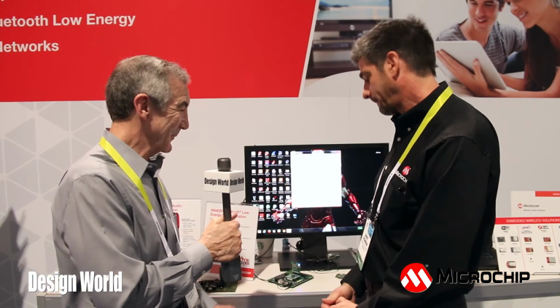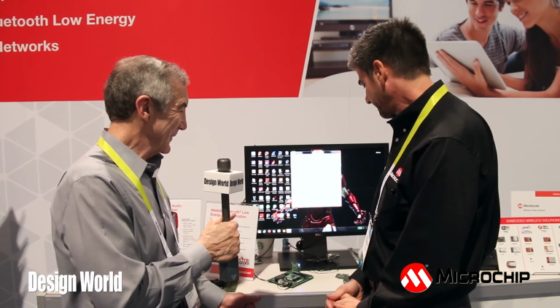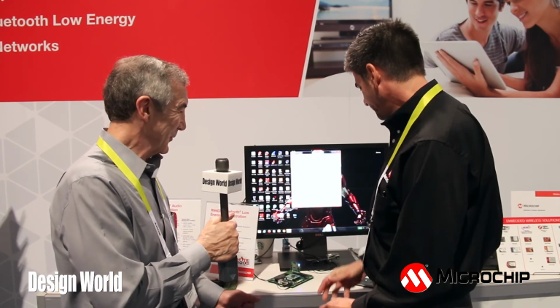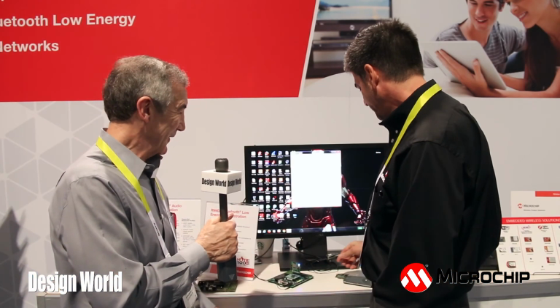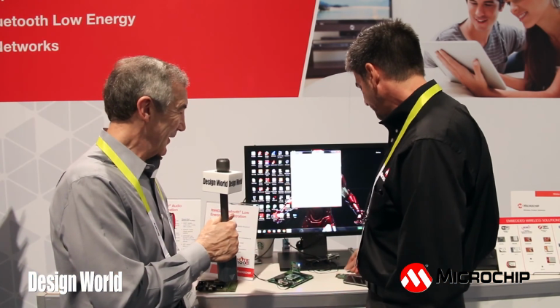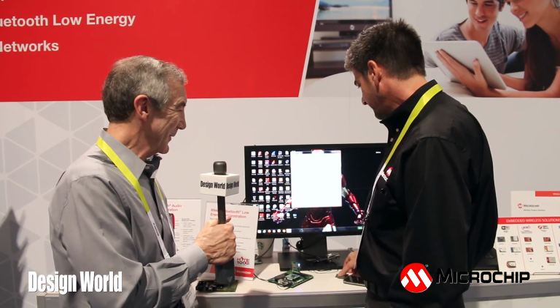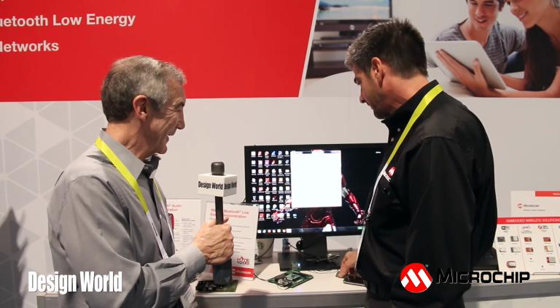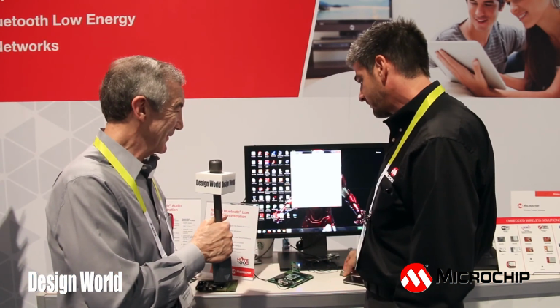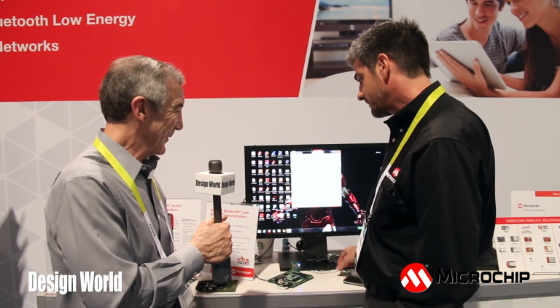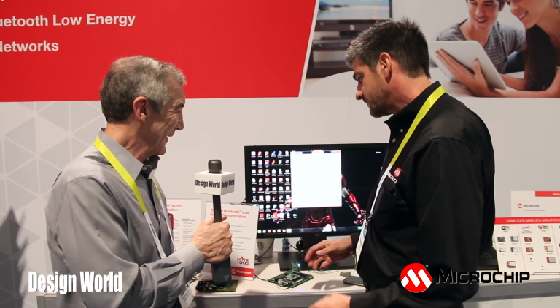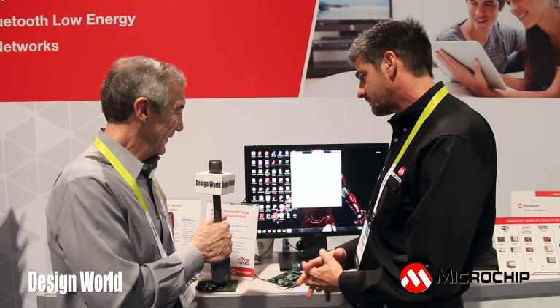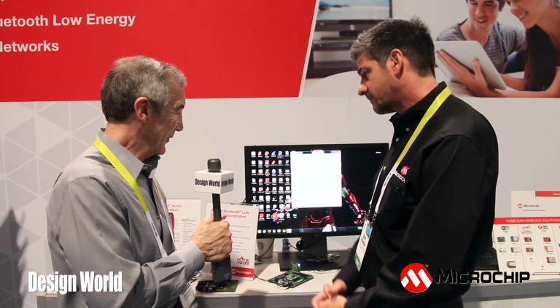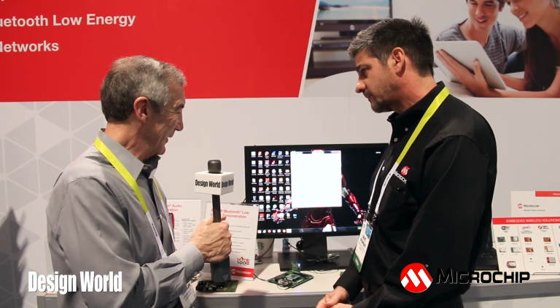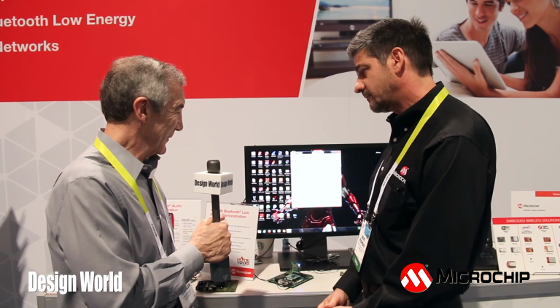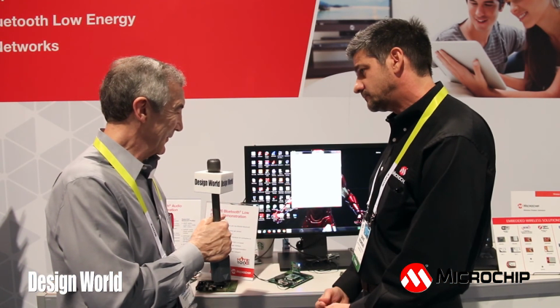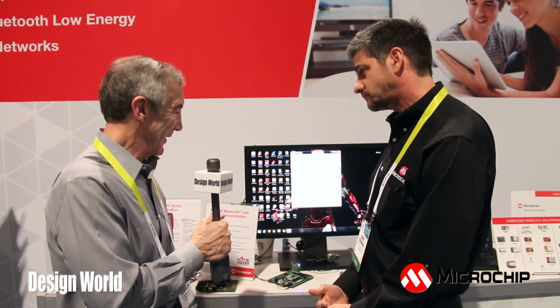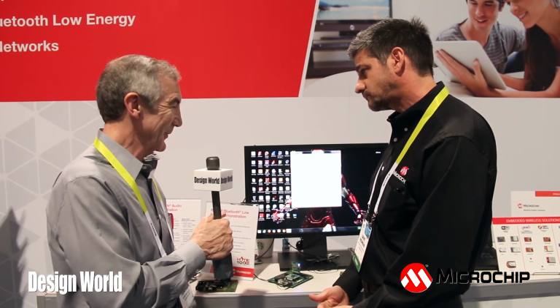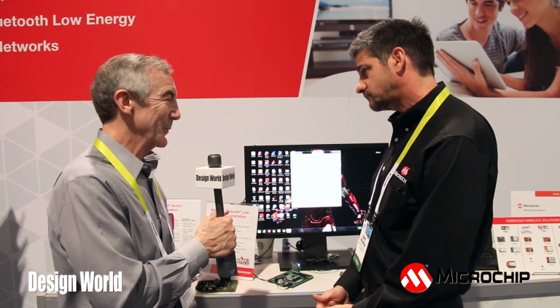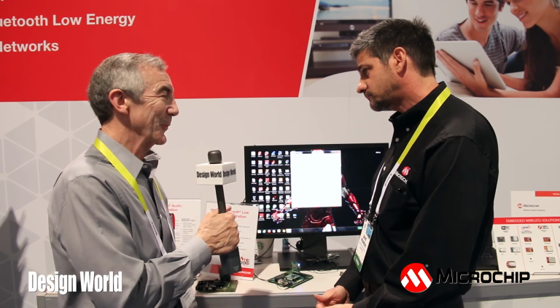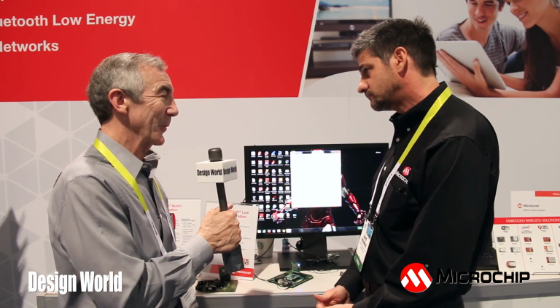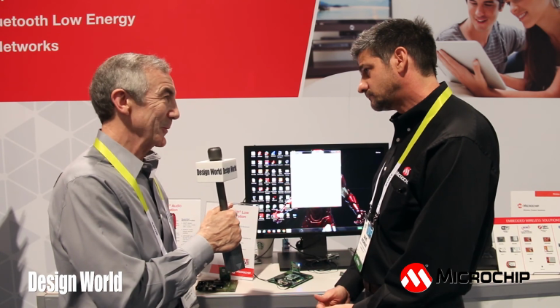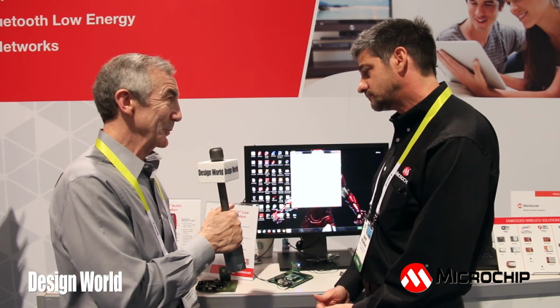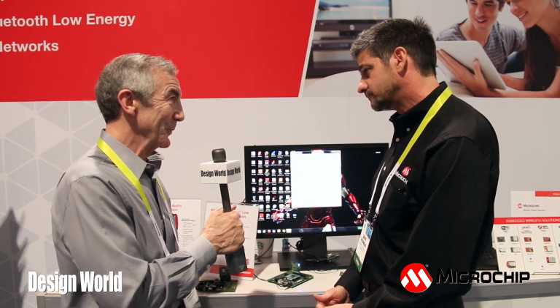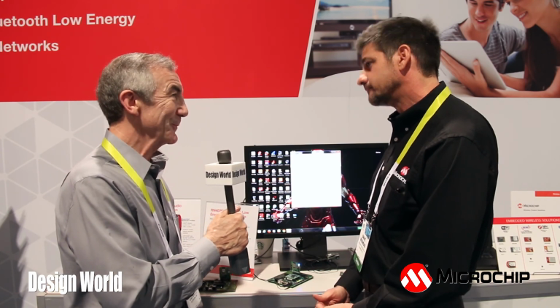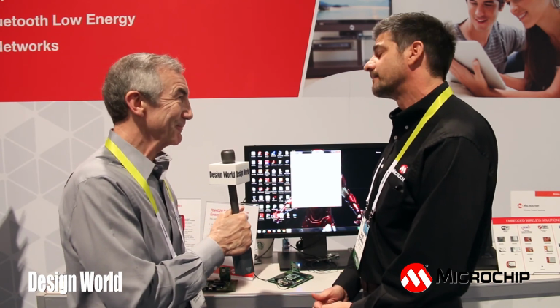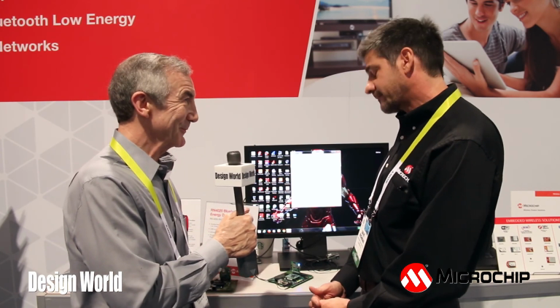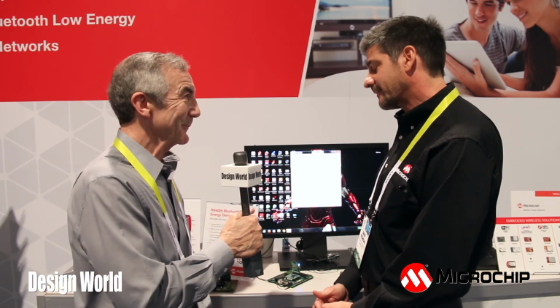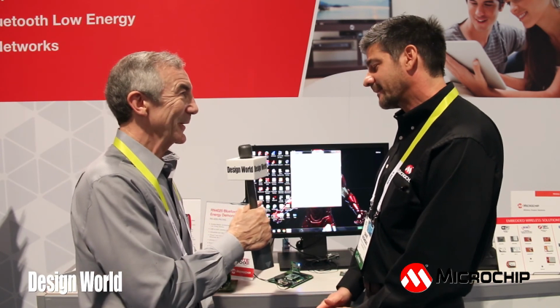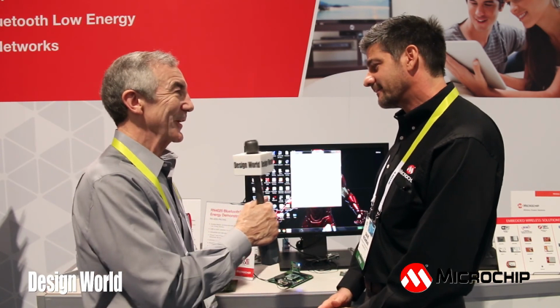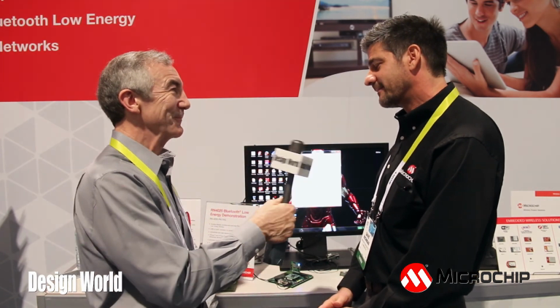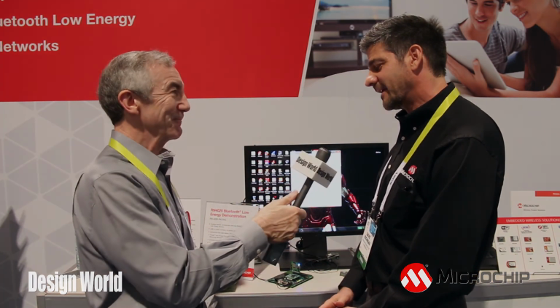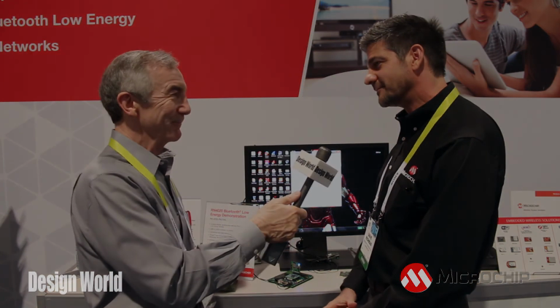Awesome. Well, that's an interesting development, and it's a good way to save energy when you're working with Bluetooth. Thanks, Dave.